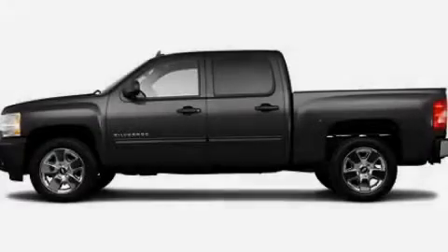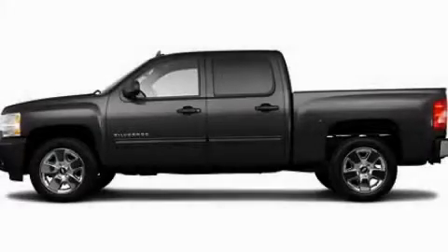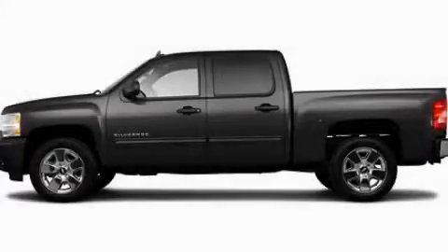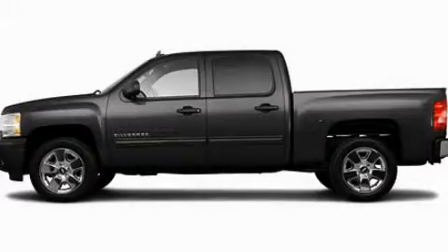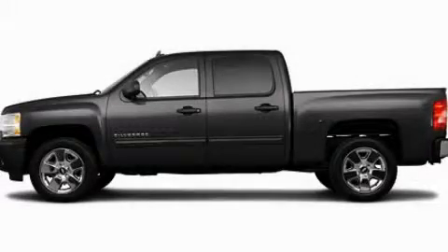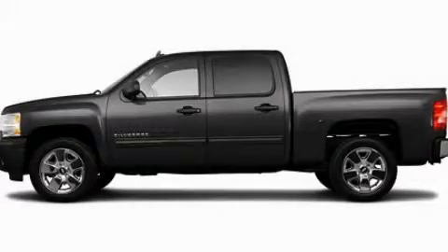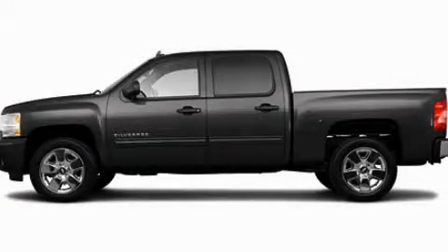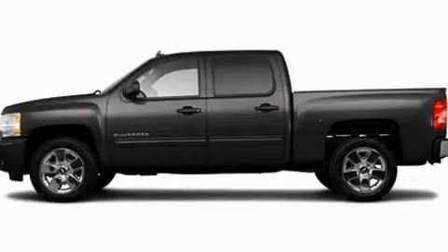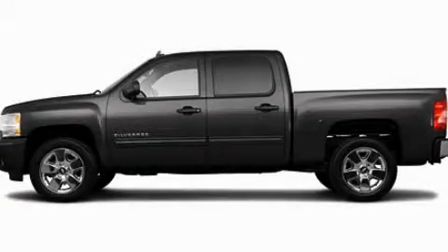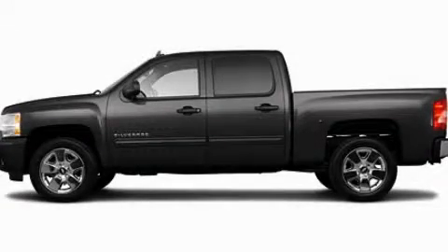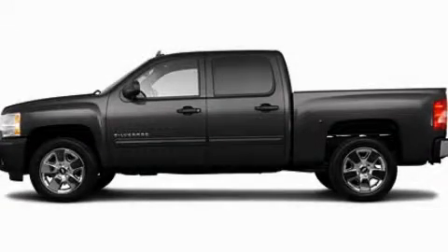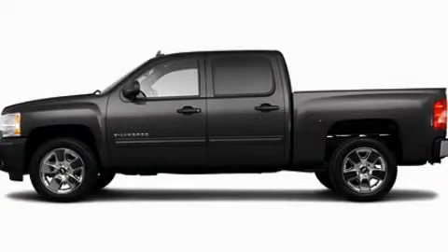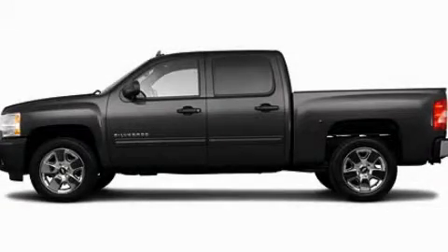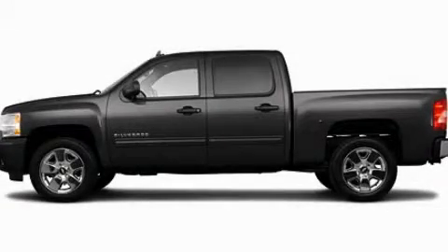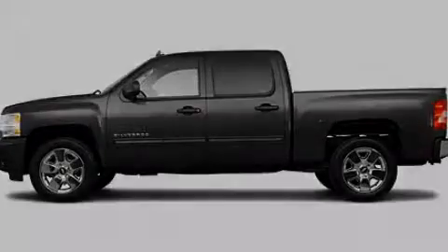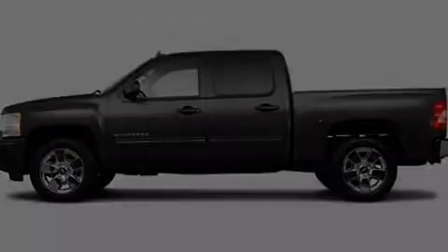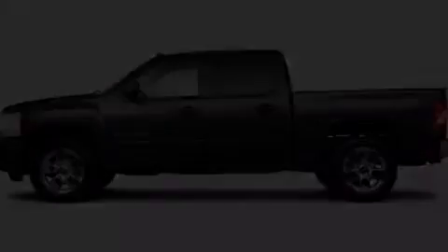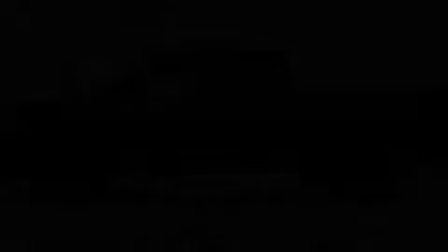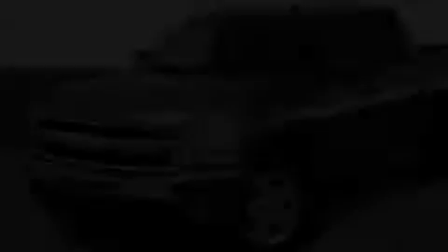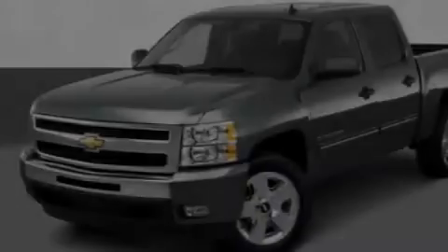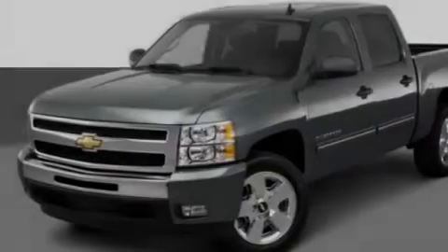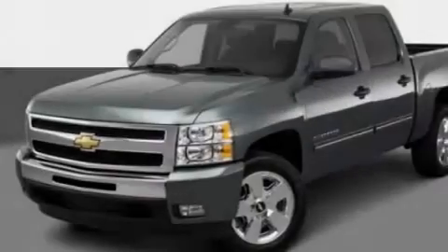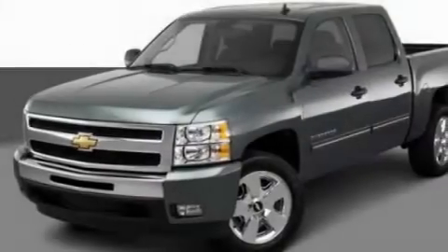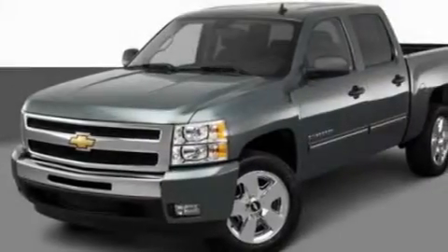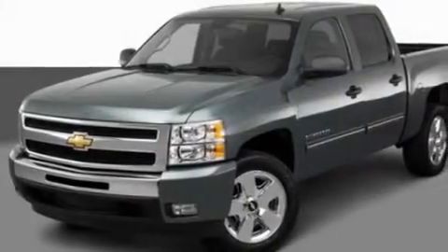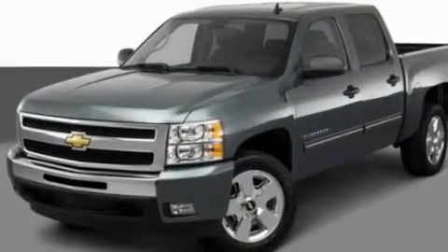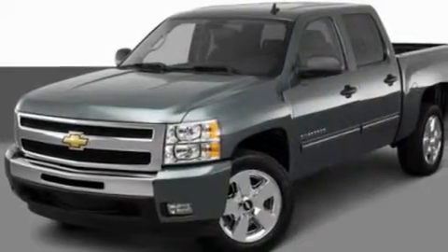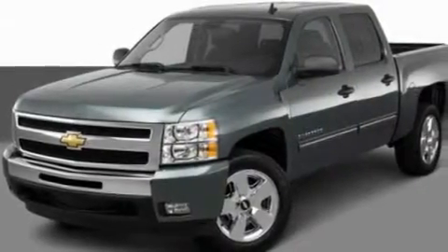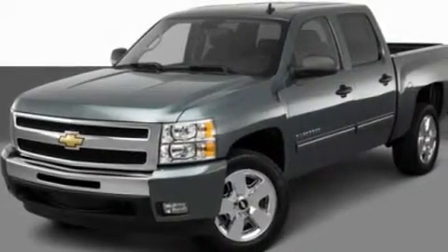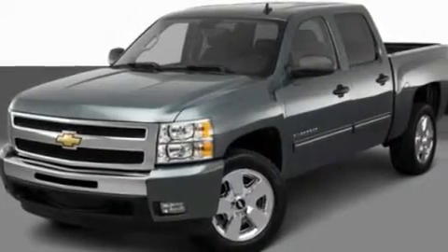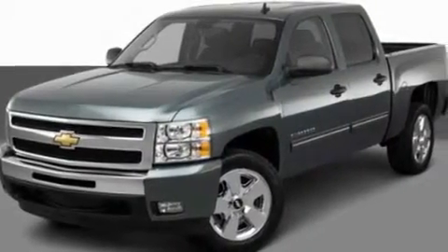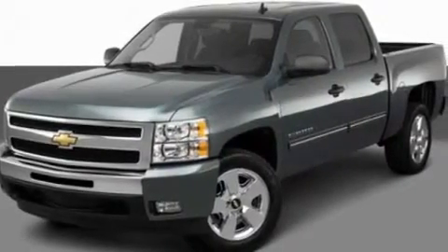This is a 2011 Chevrolet Silverado. Whether hauling, commuting, or towing, this truck is the right one for you.